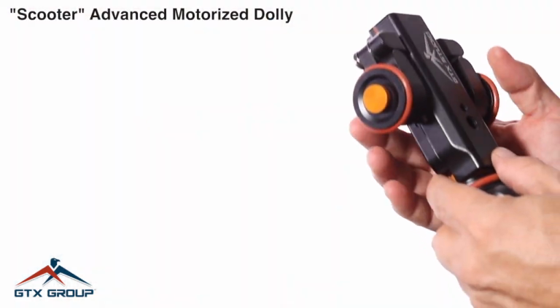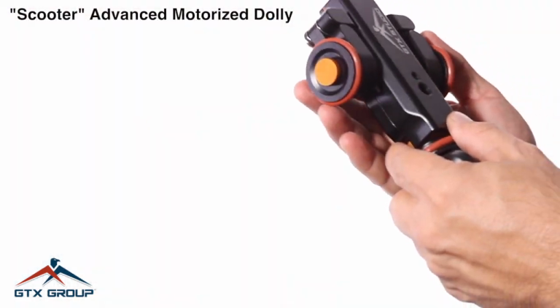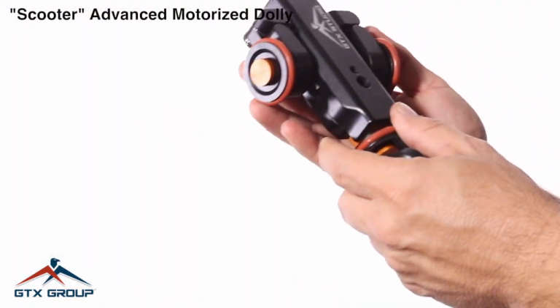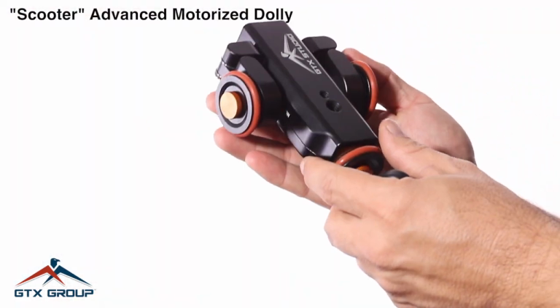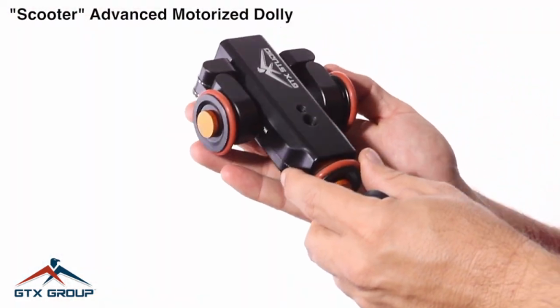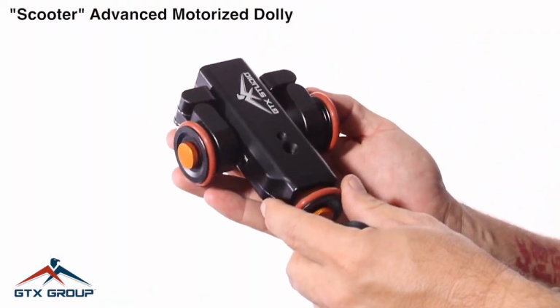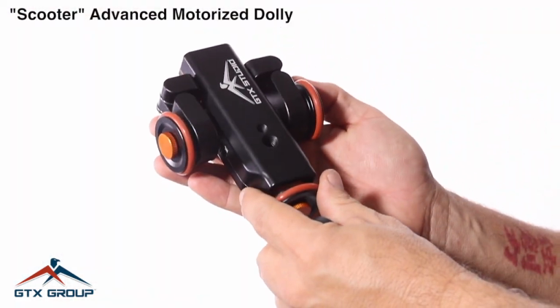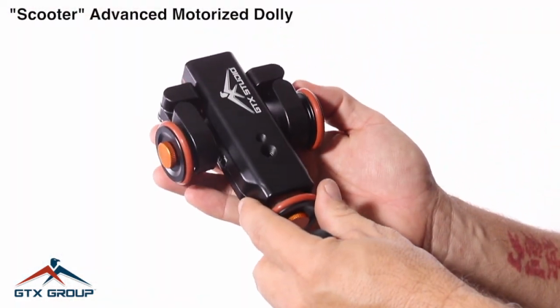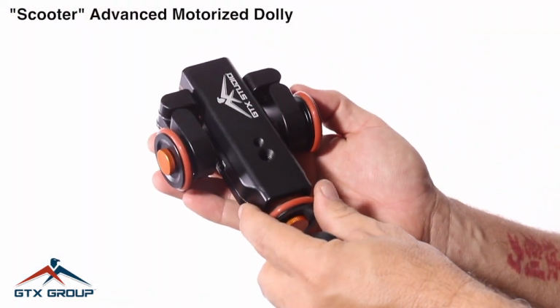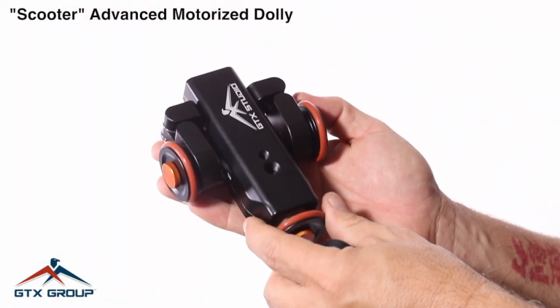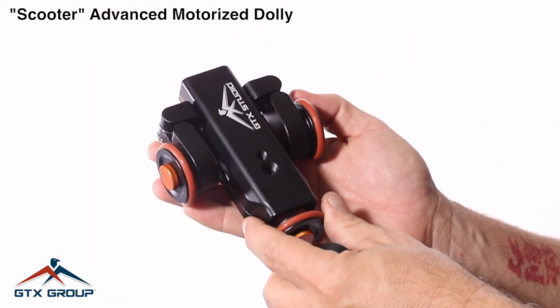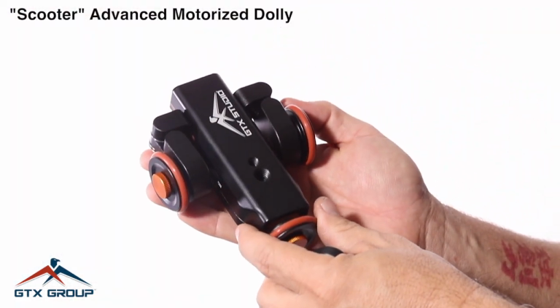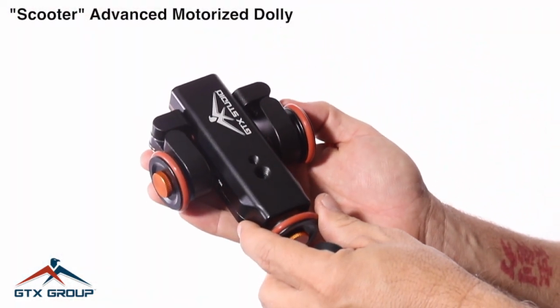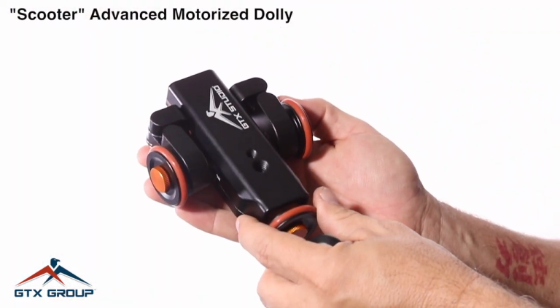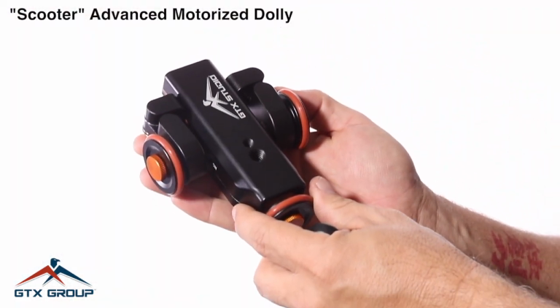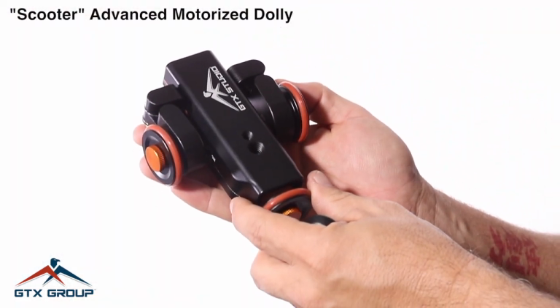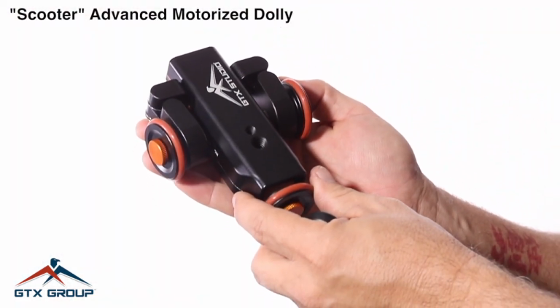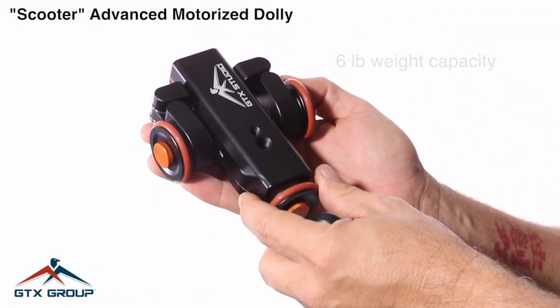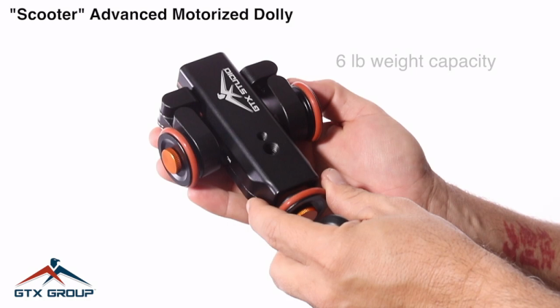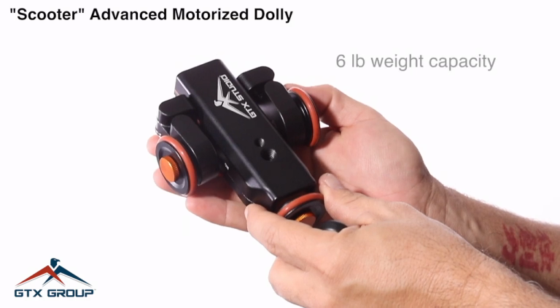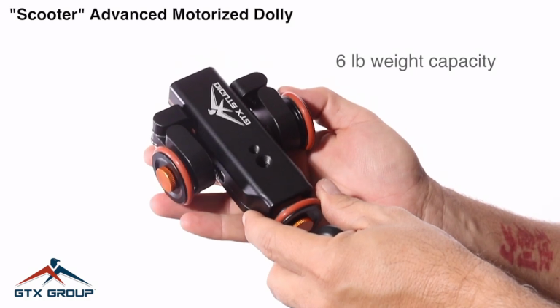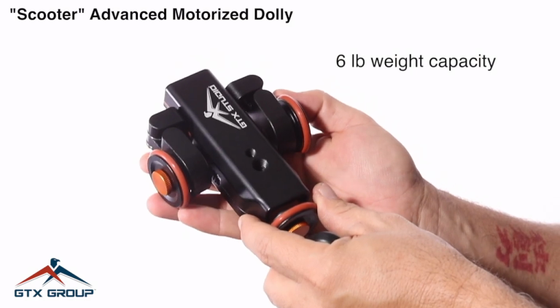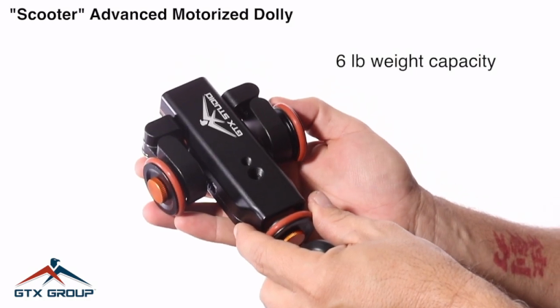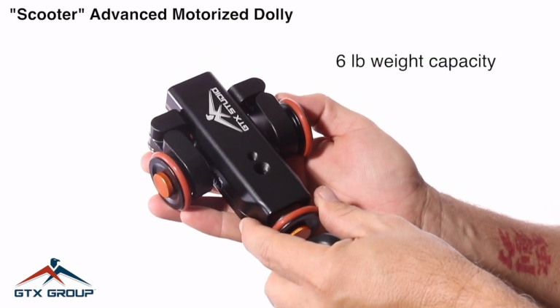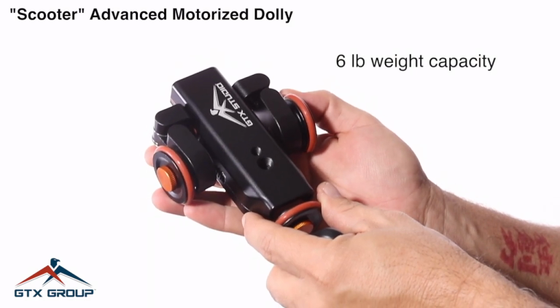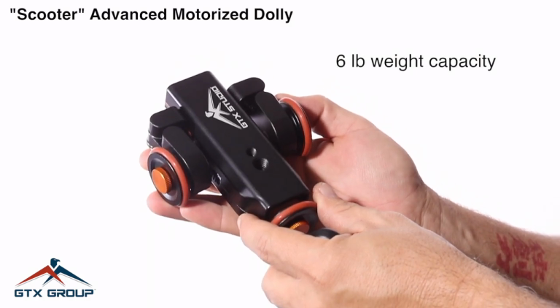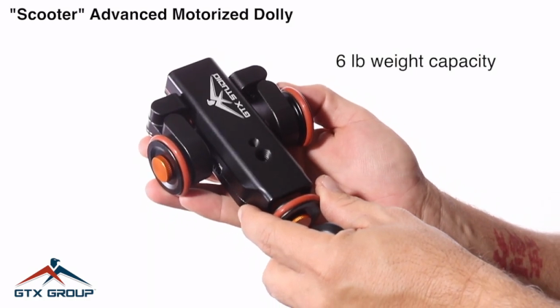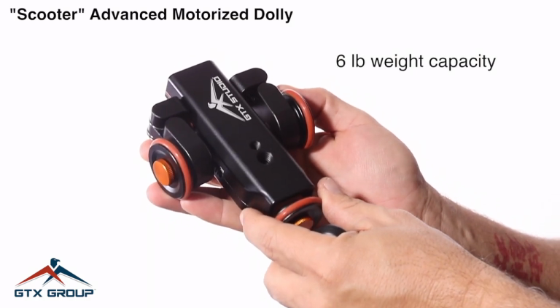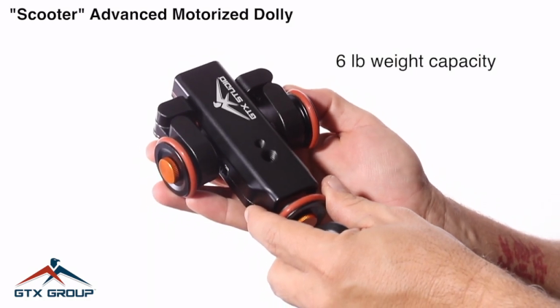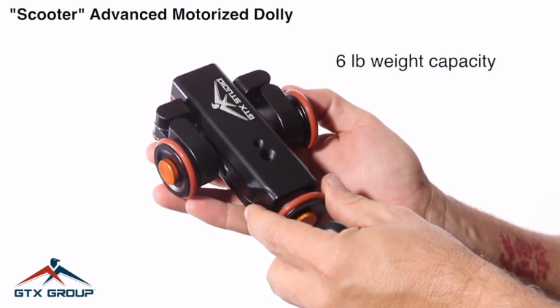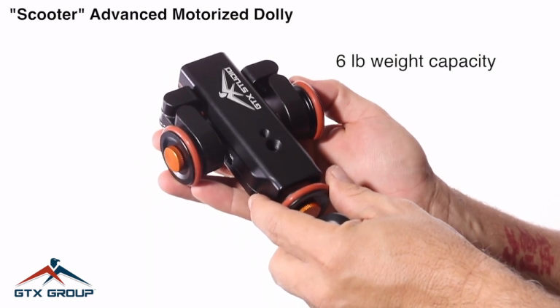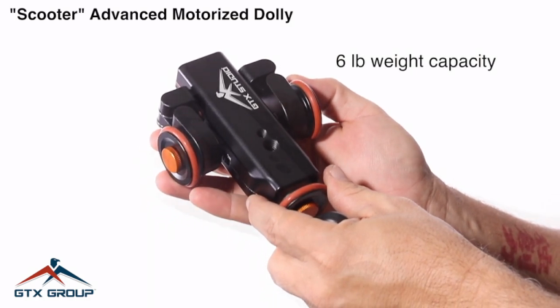This is the new Scooter Advanced, a Dolly by GTX Studio, a part of GTX Group.